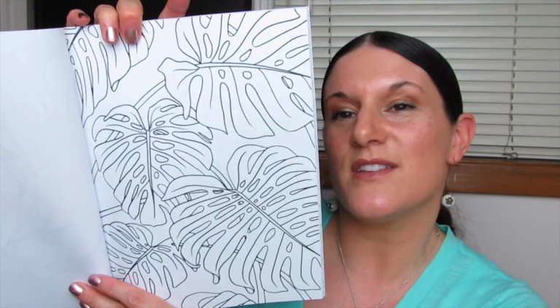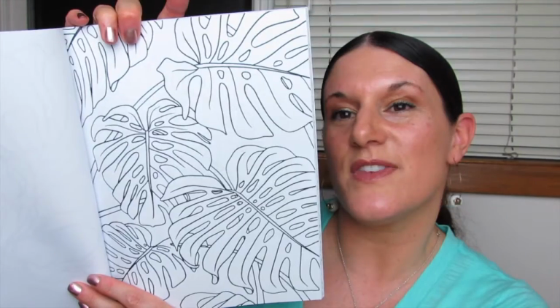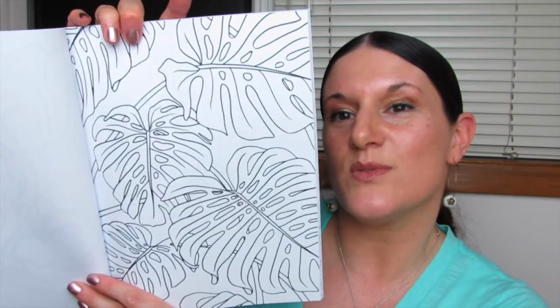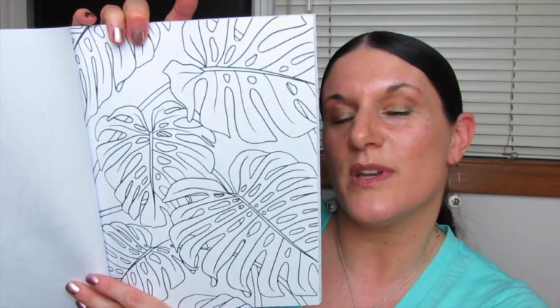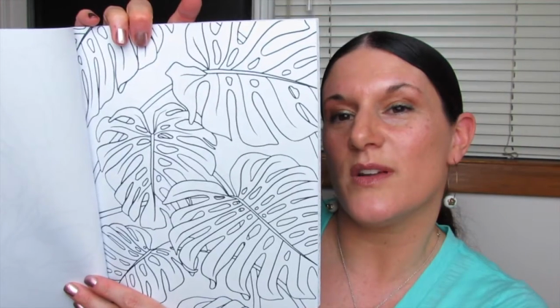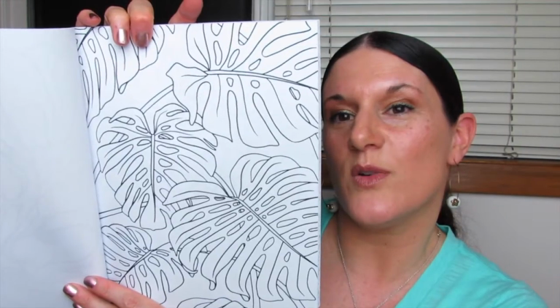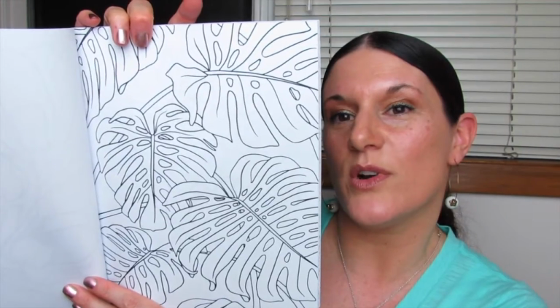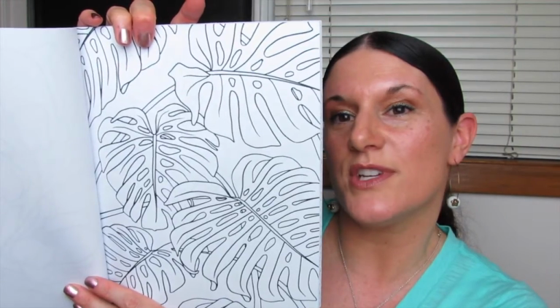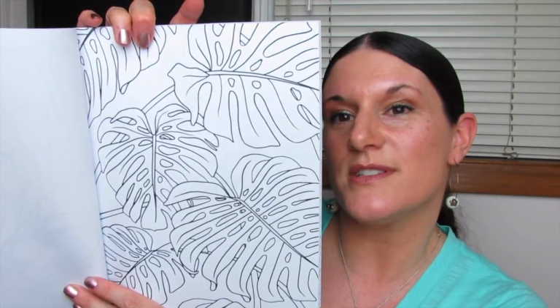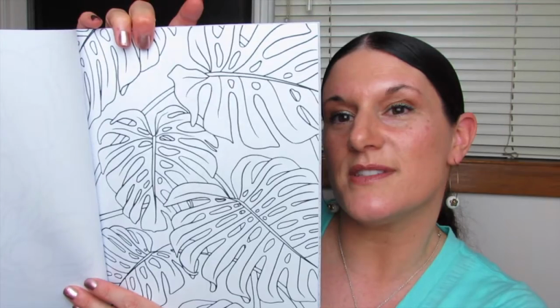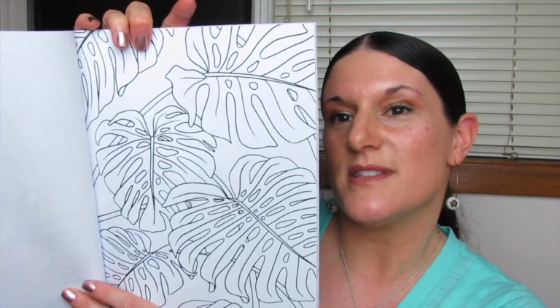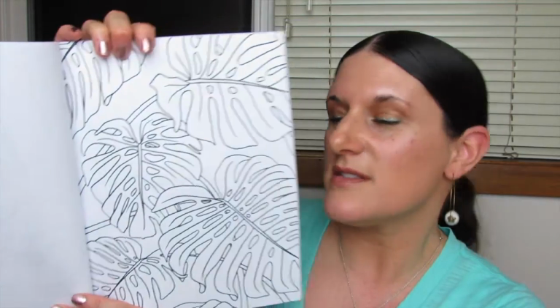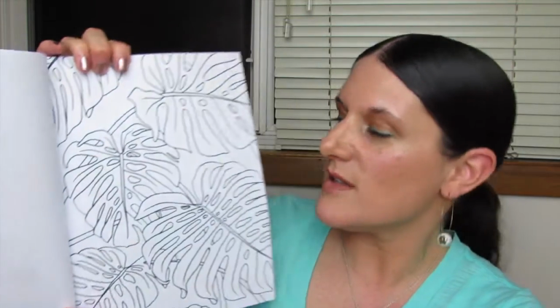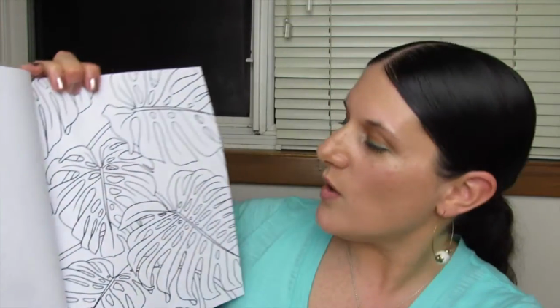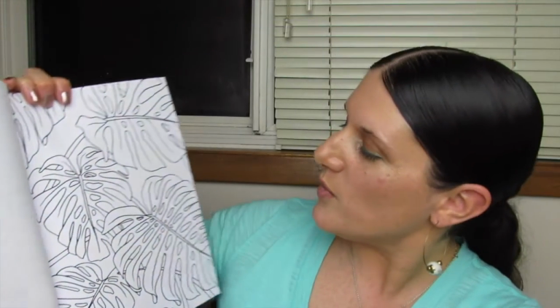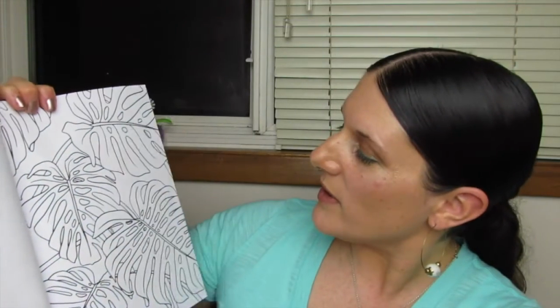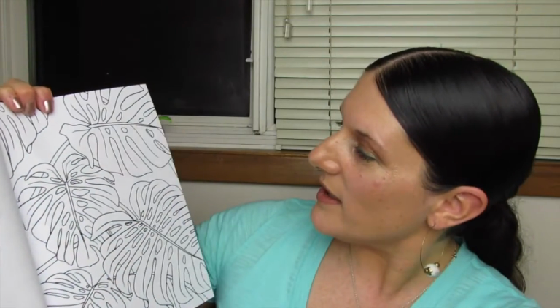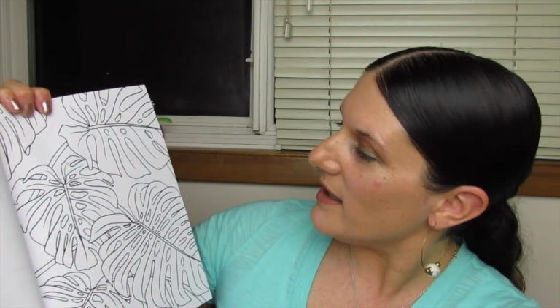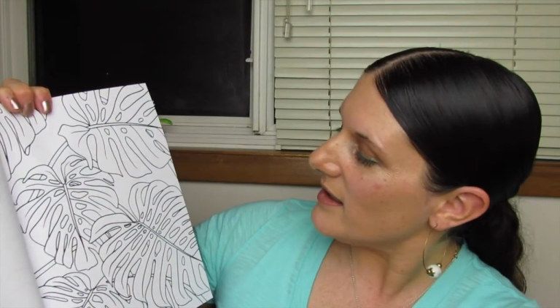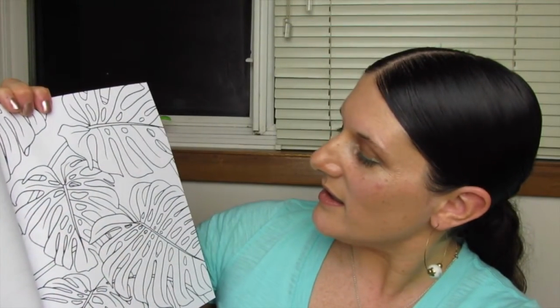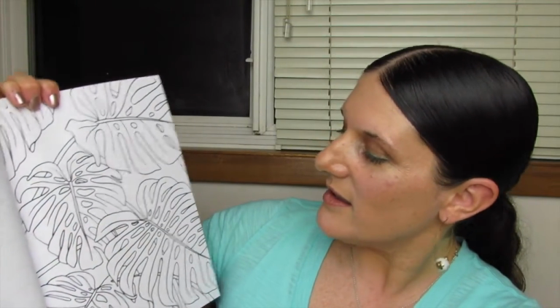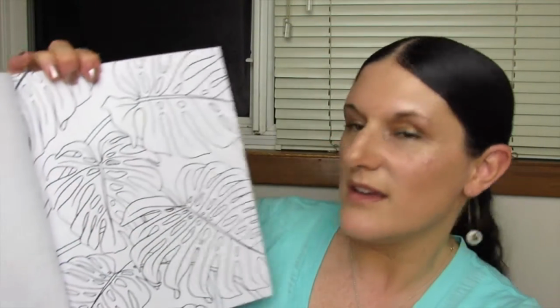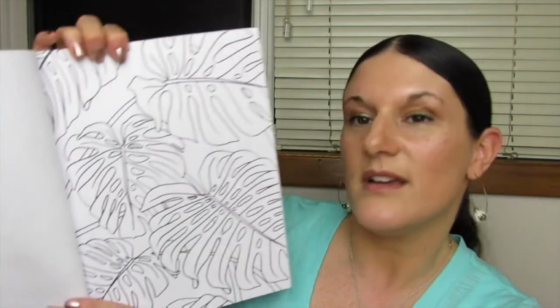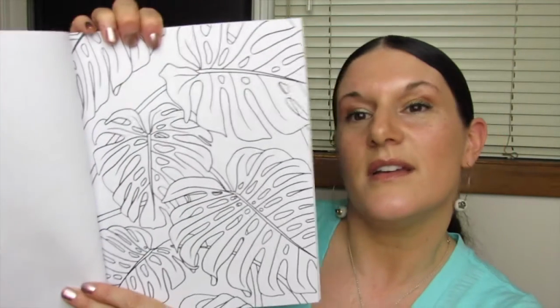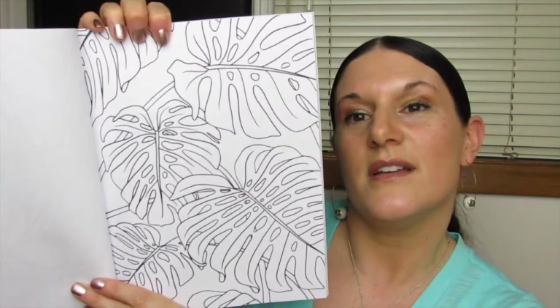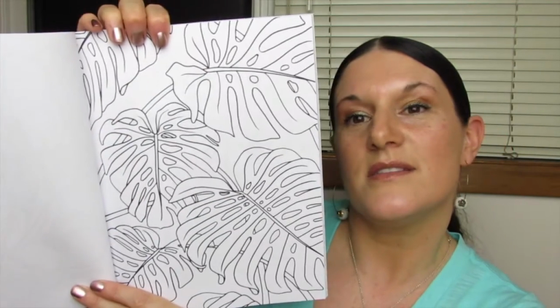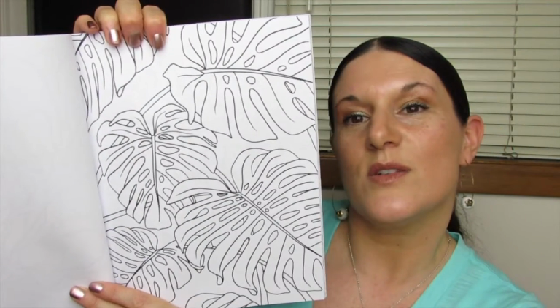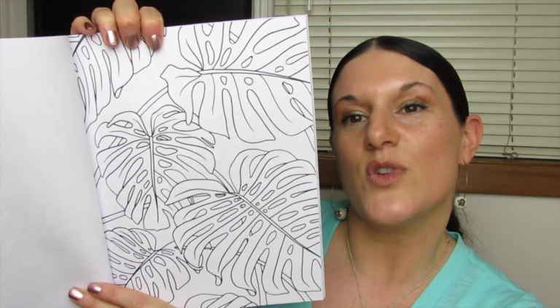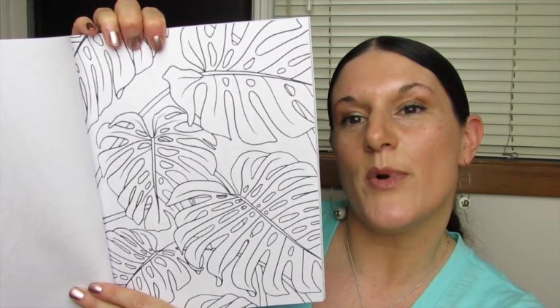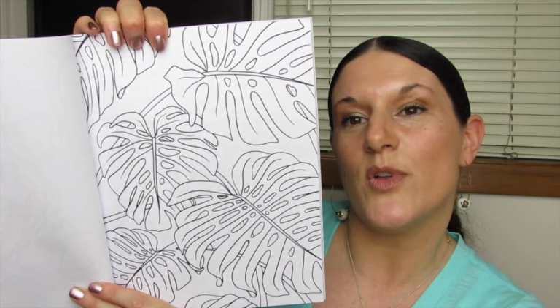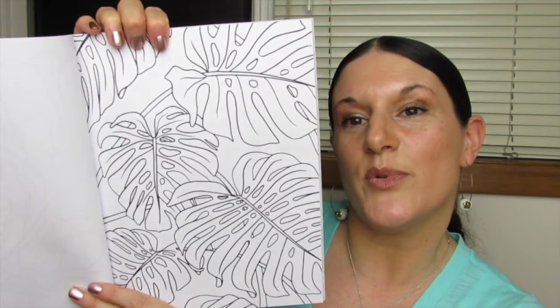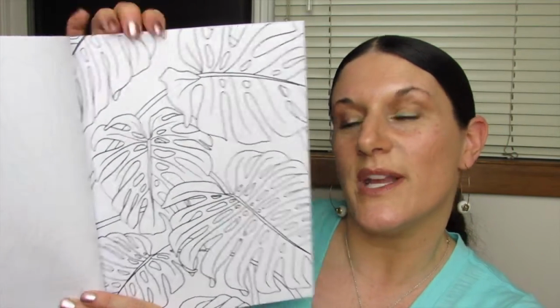Look at this one — gorgeous, so pretty. So tropical and pretty.